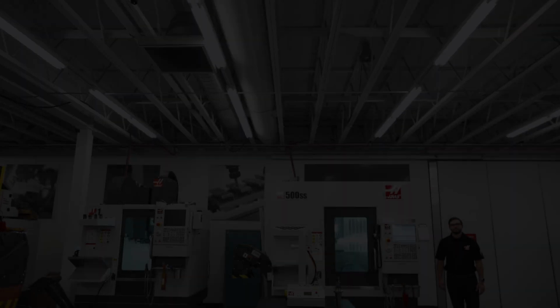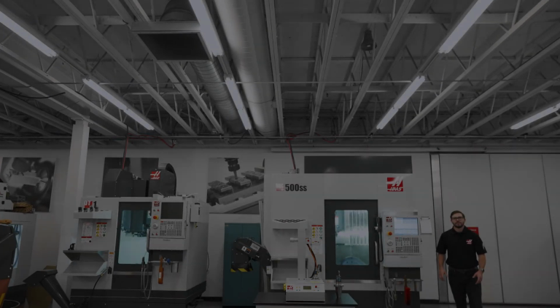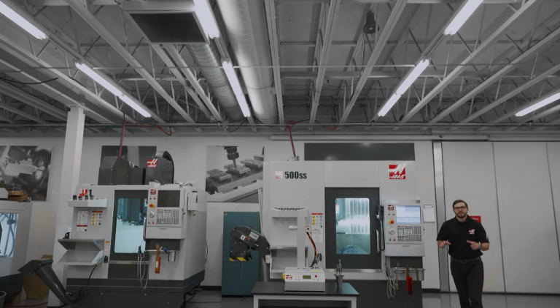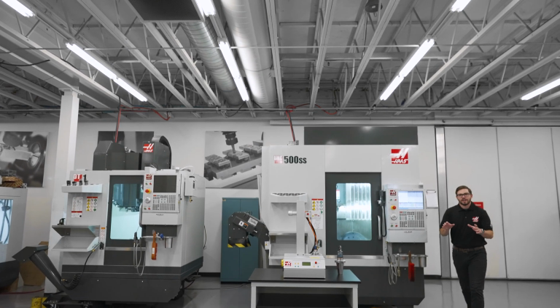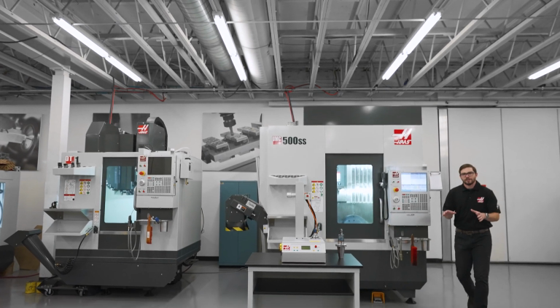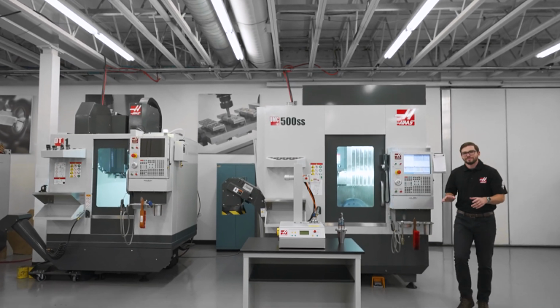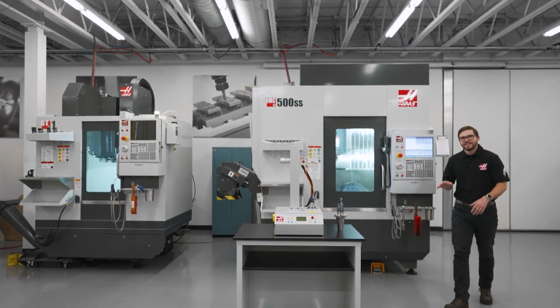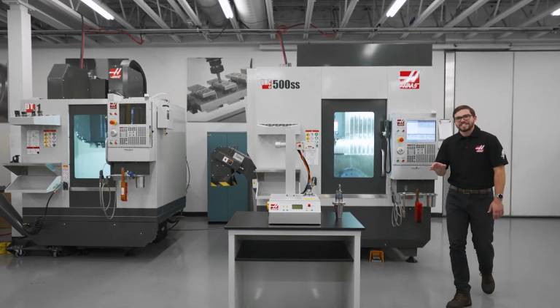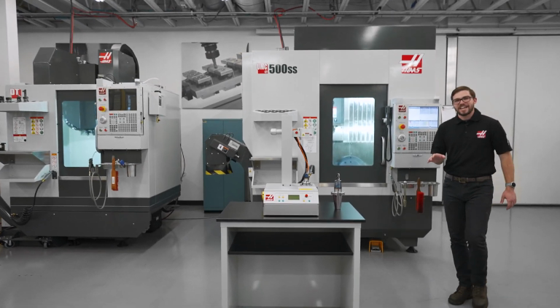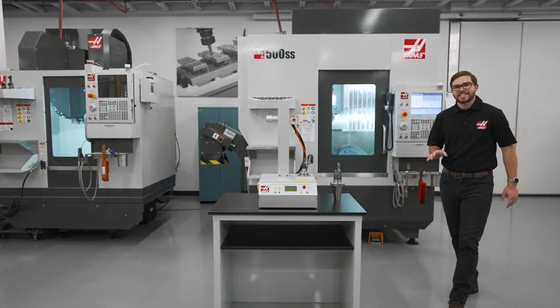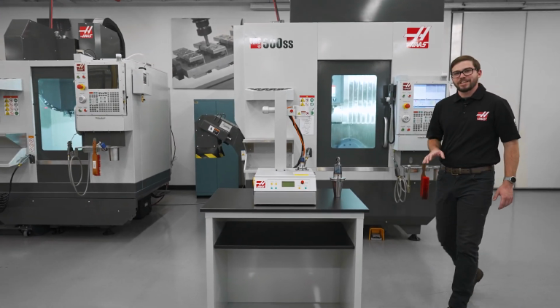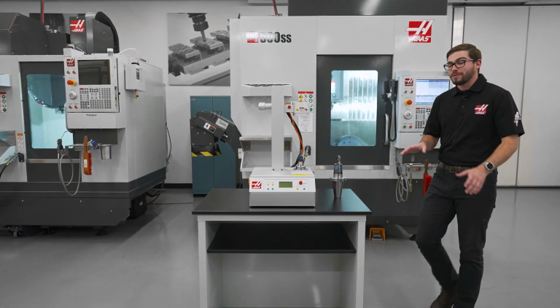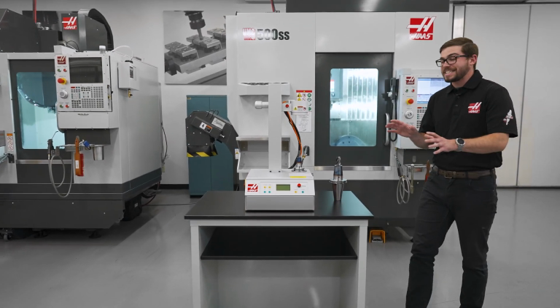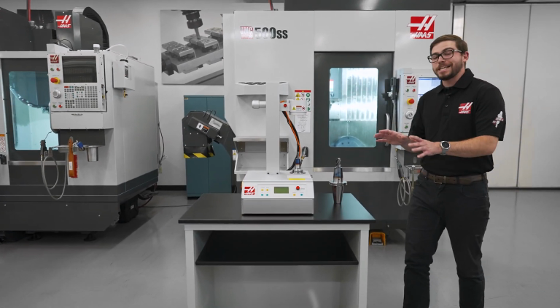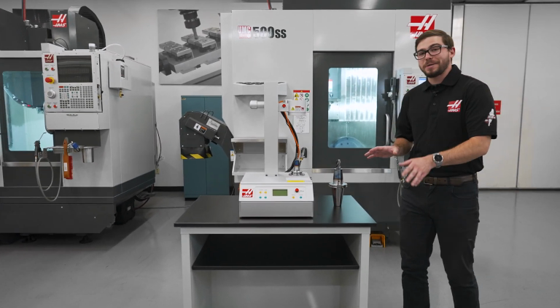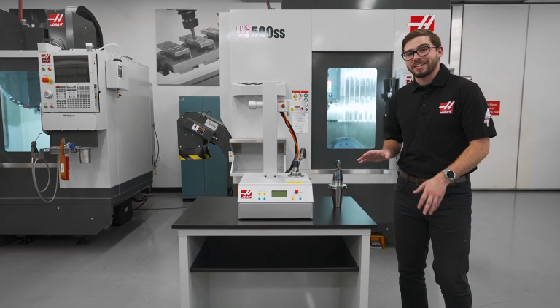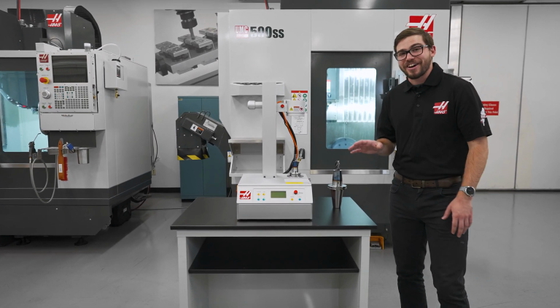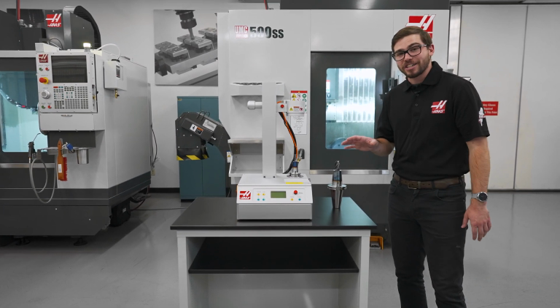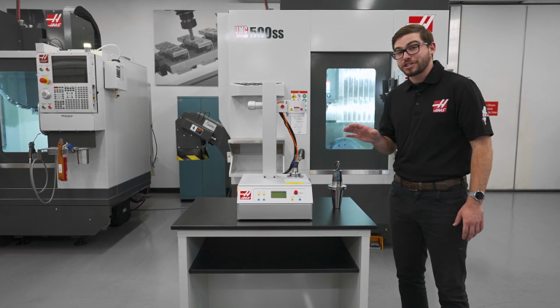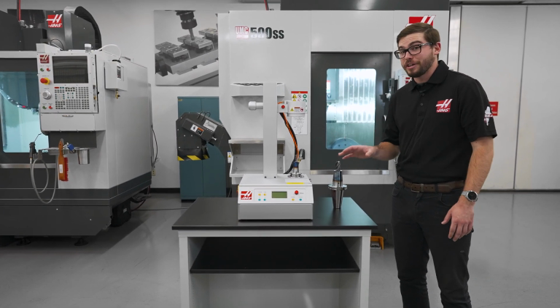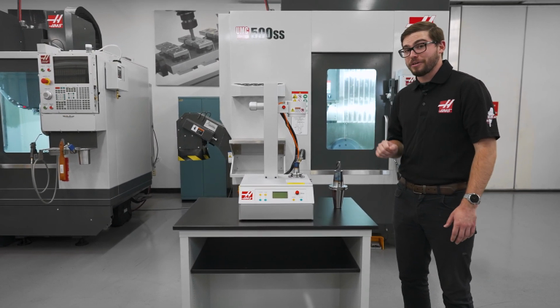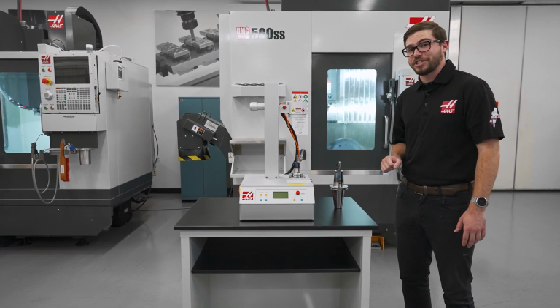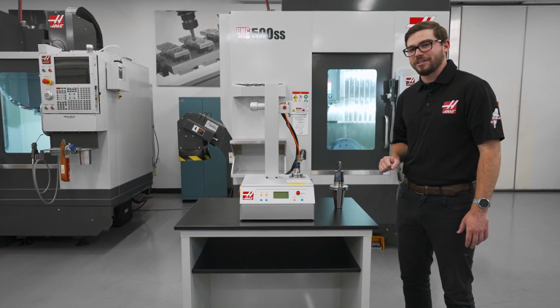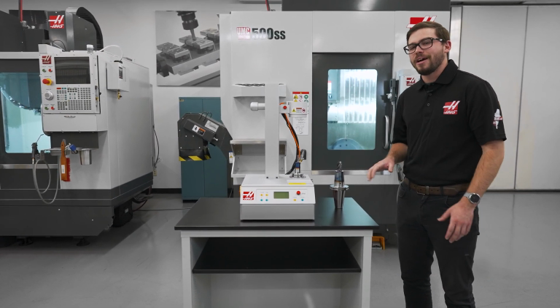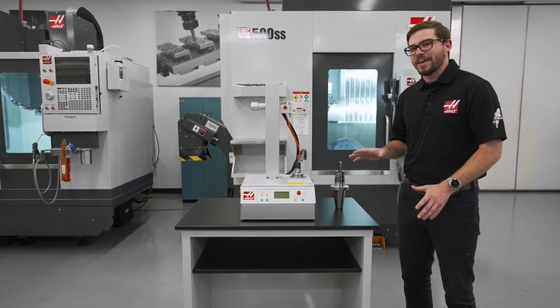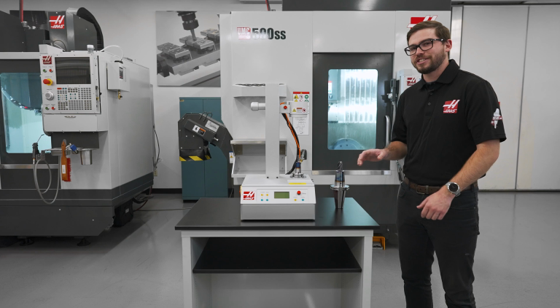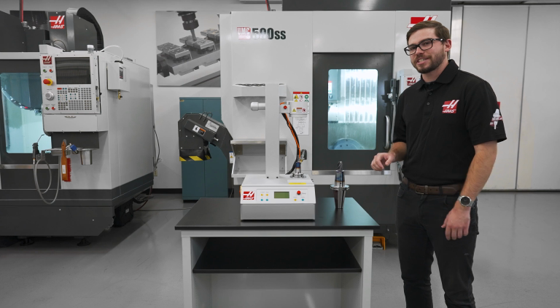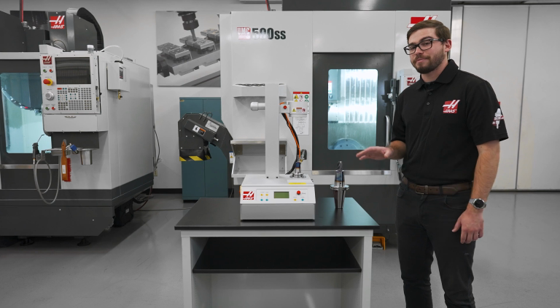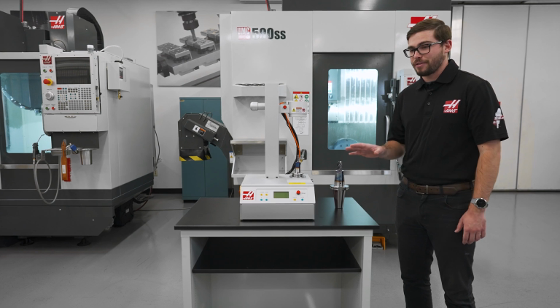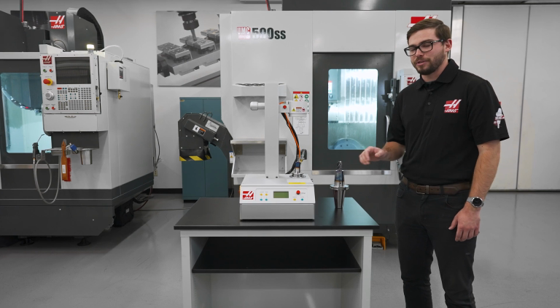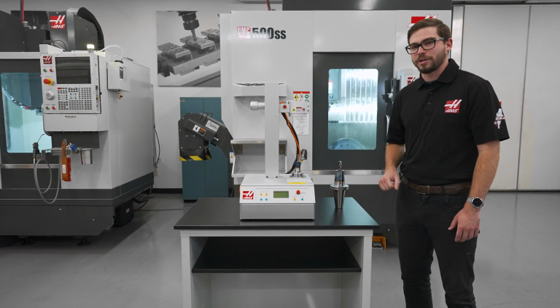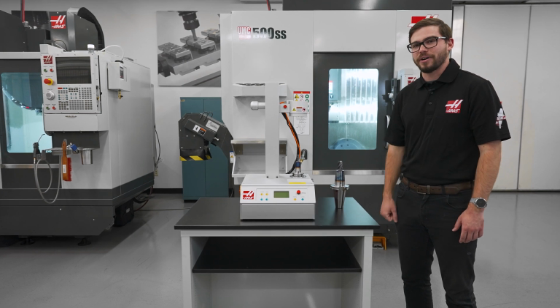Hello, today I'm going to give you a sneak peek at Haas' shrink fit machine, the HSF325.